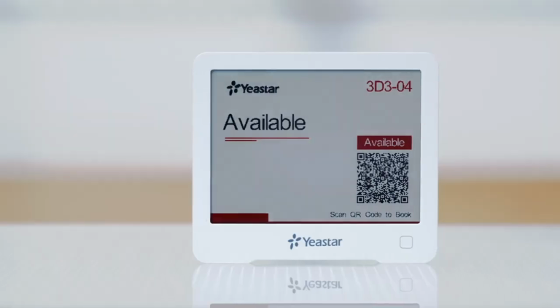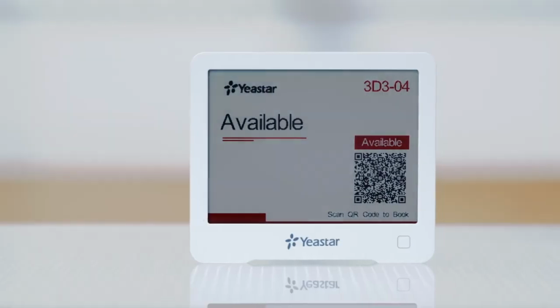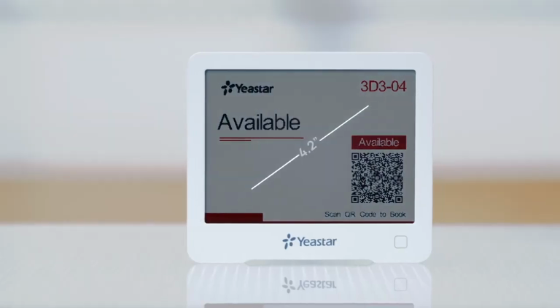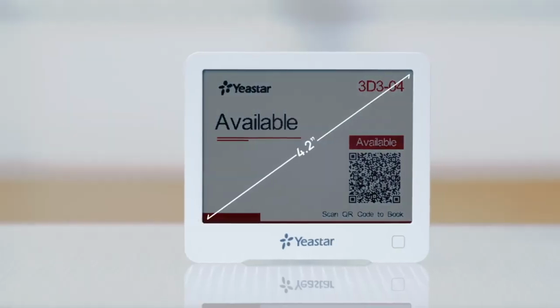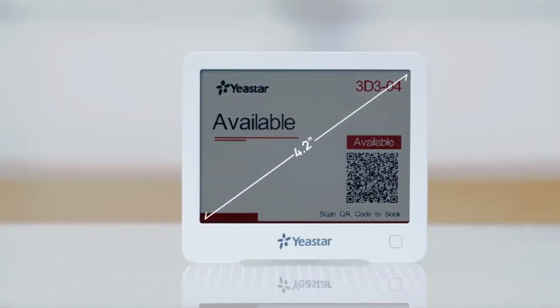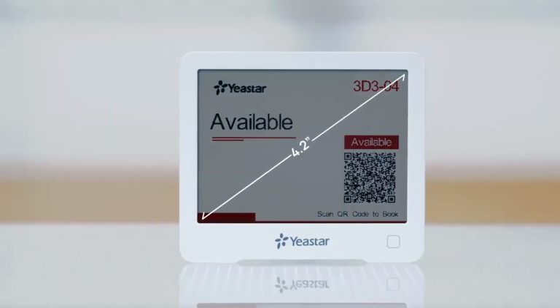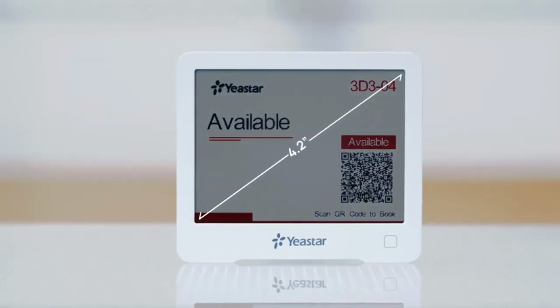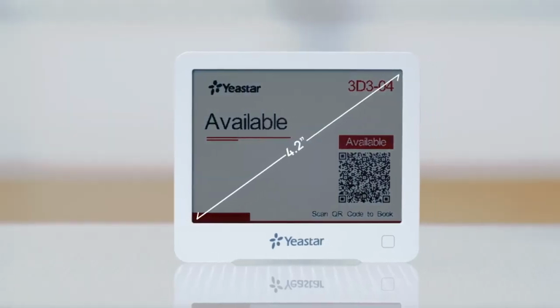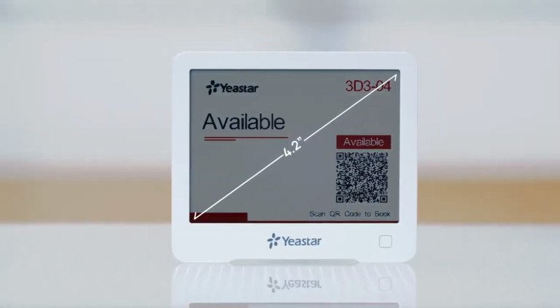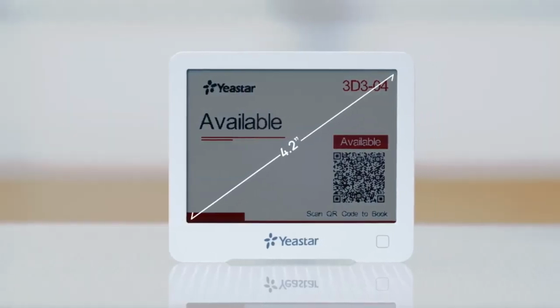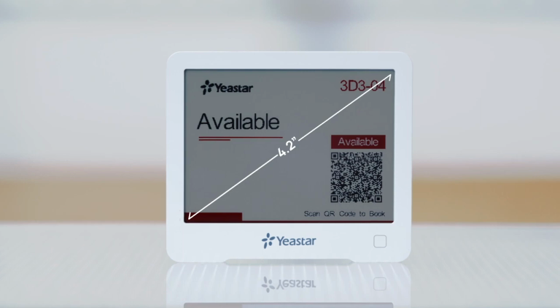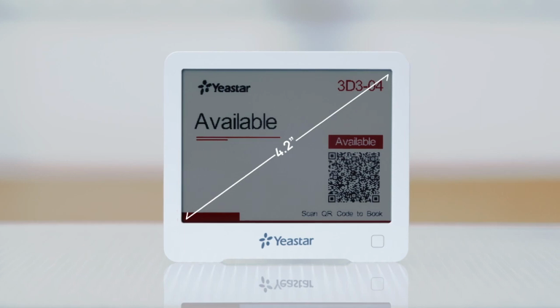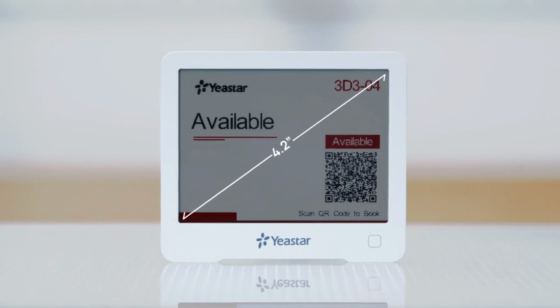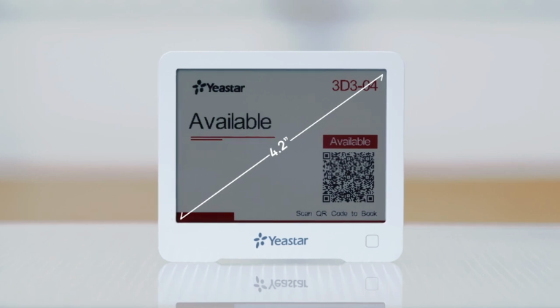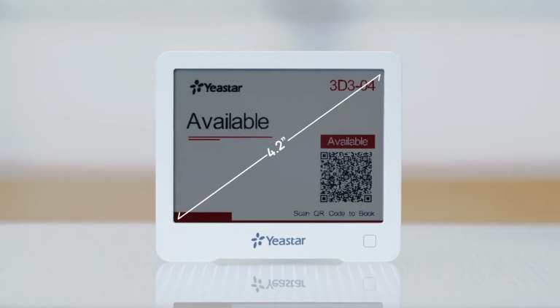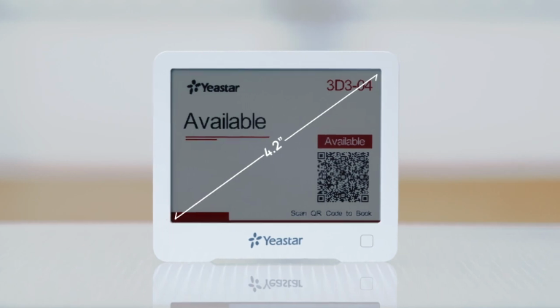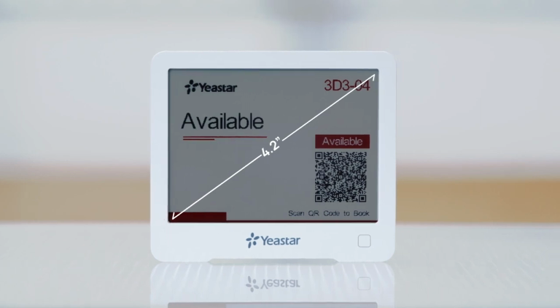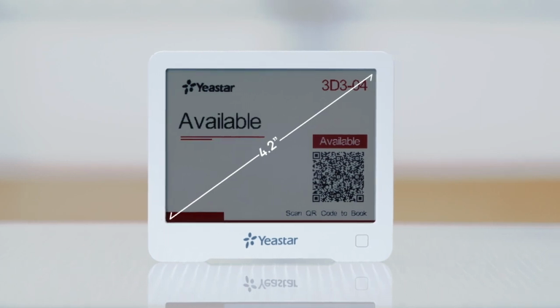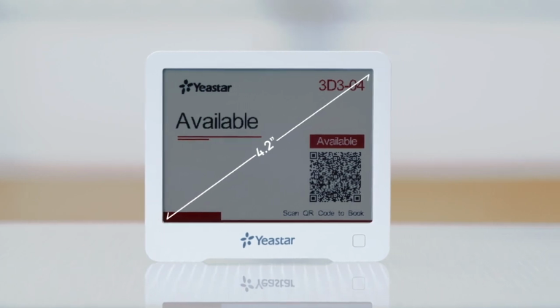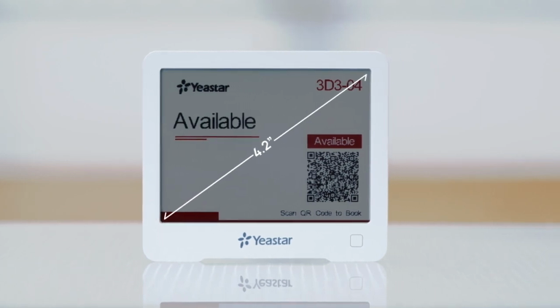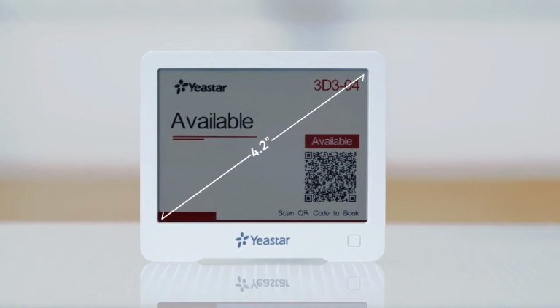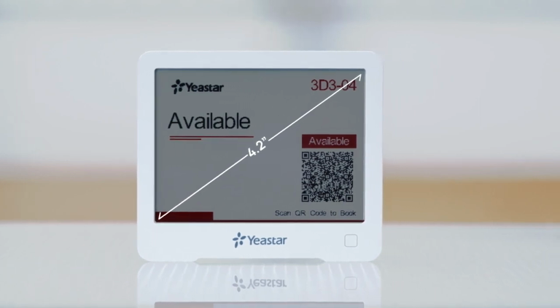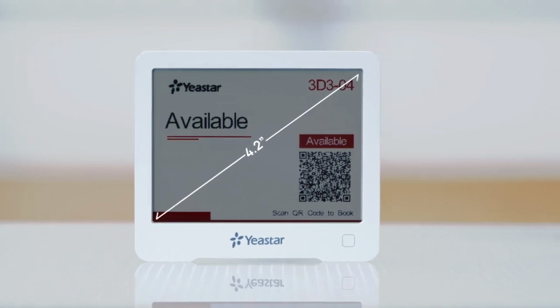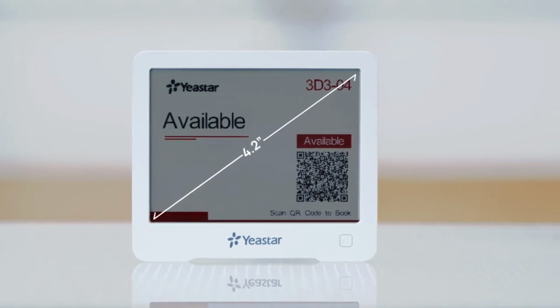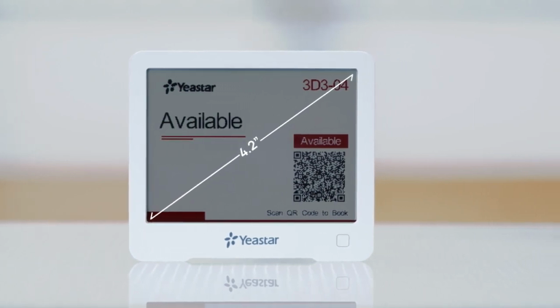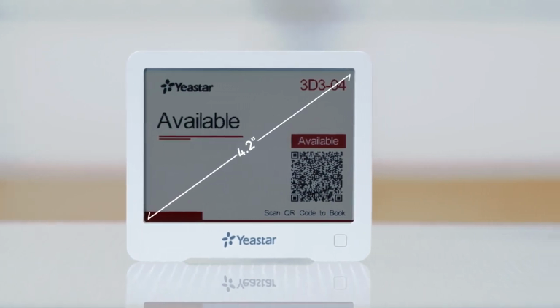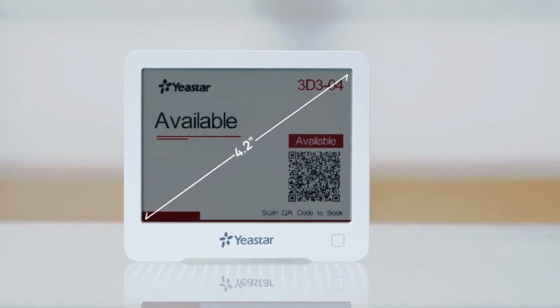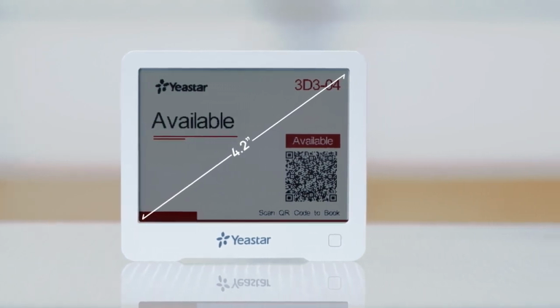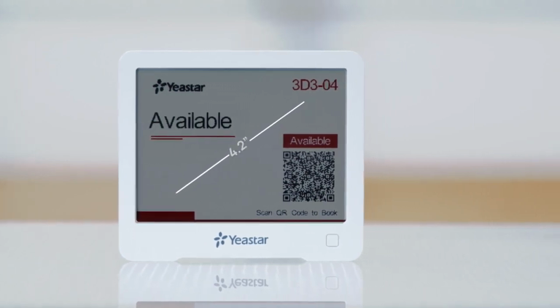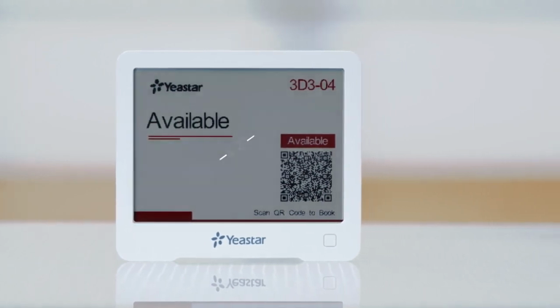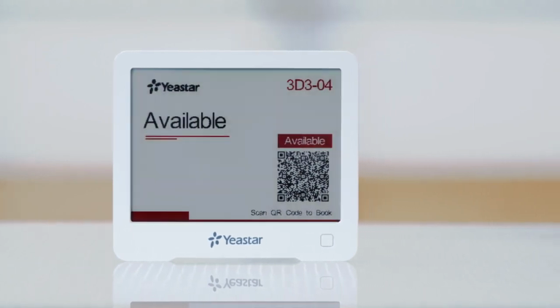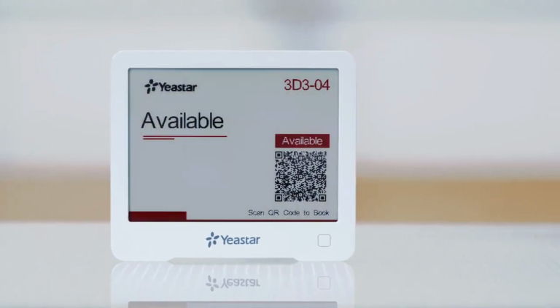As a 4.2-inch e-ink screen, it perfectly combines convenience and energy saving.